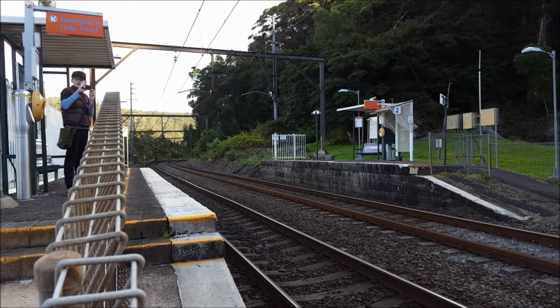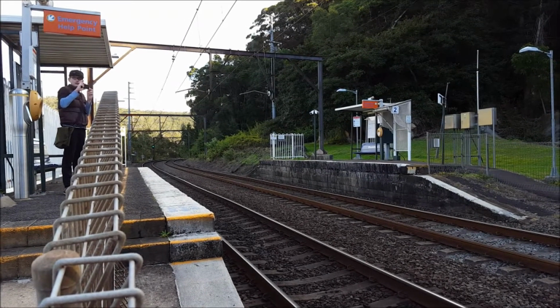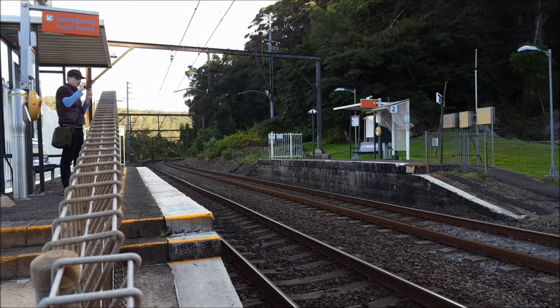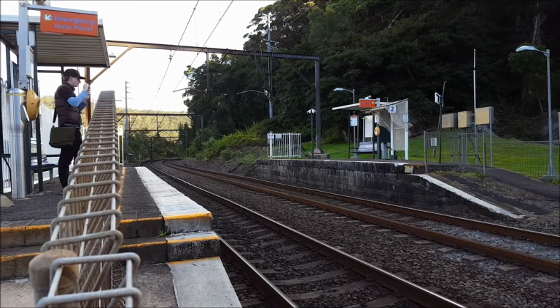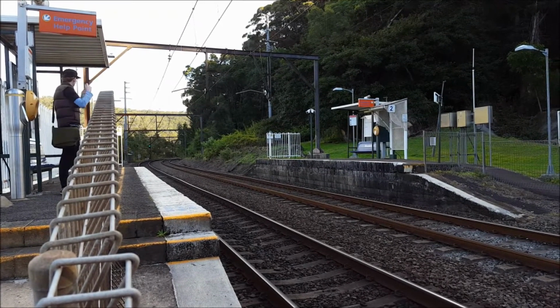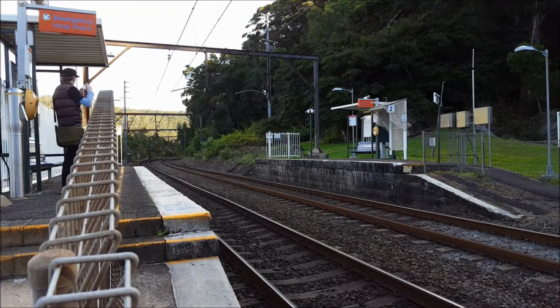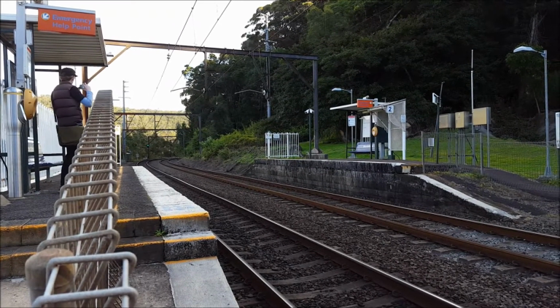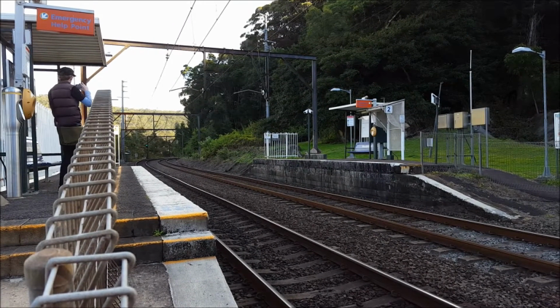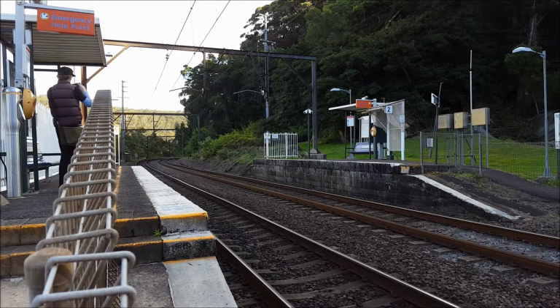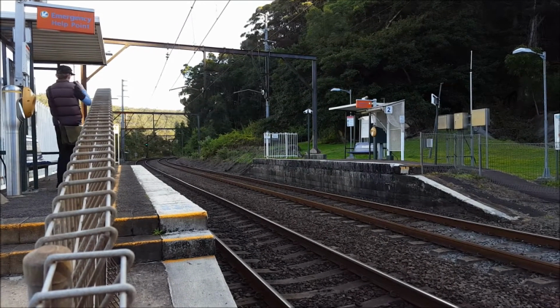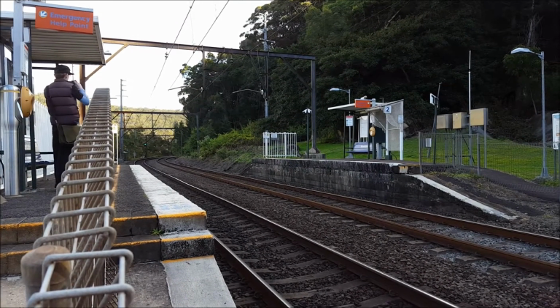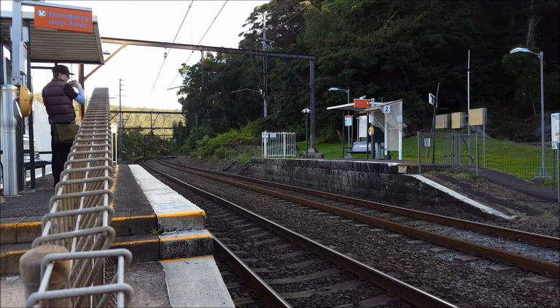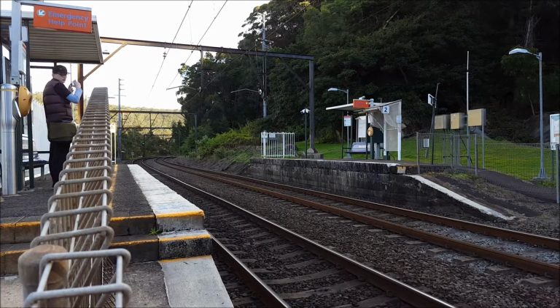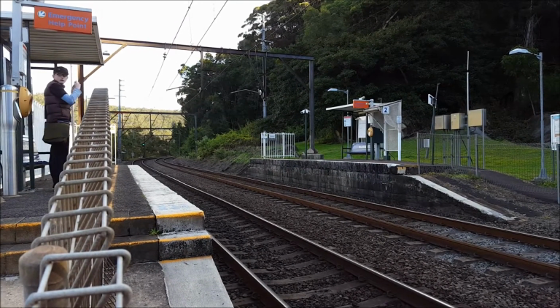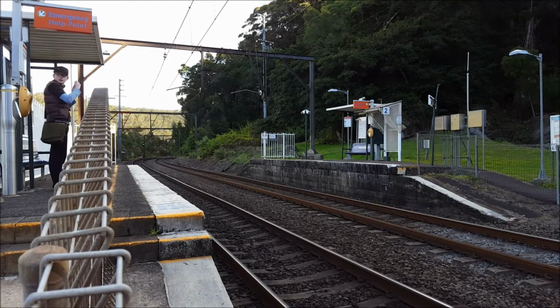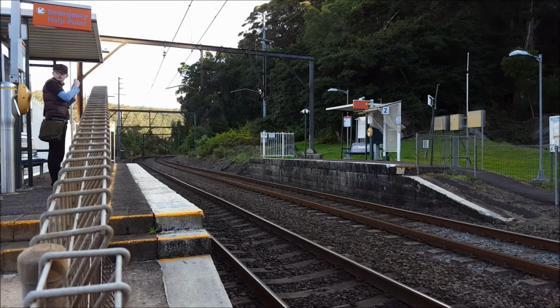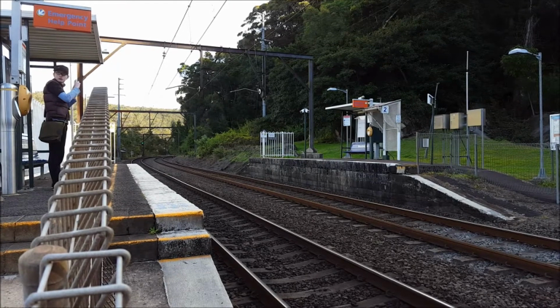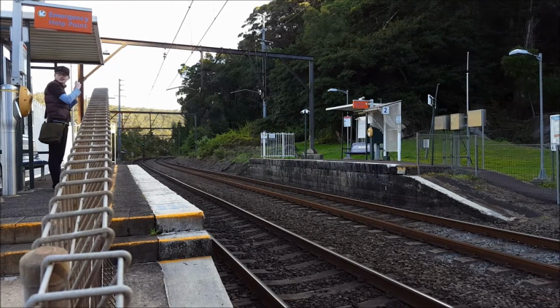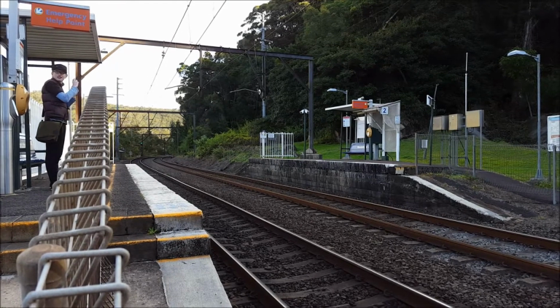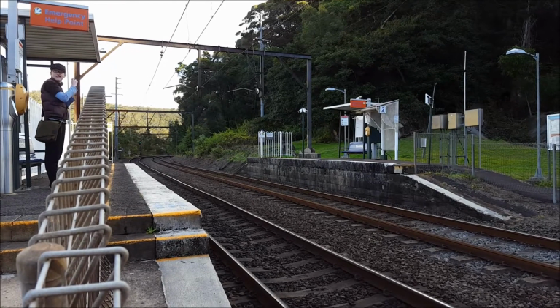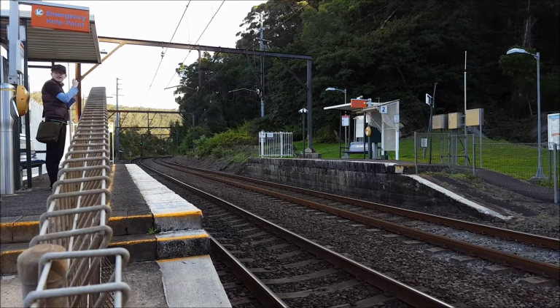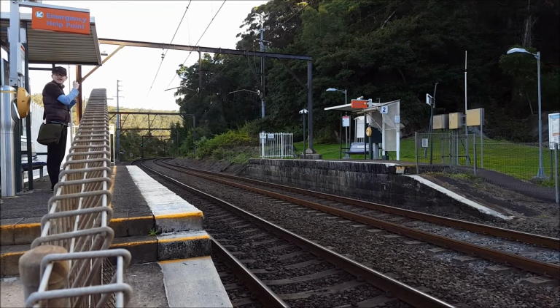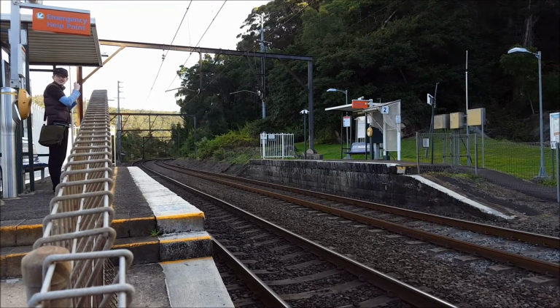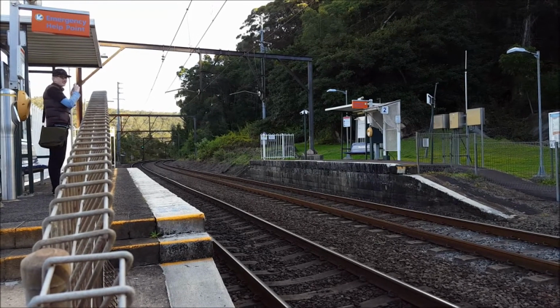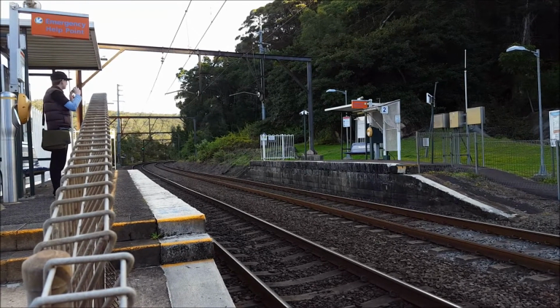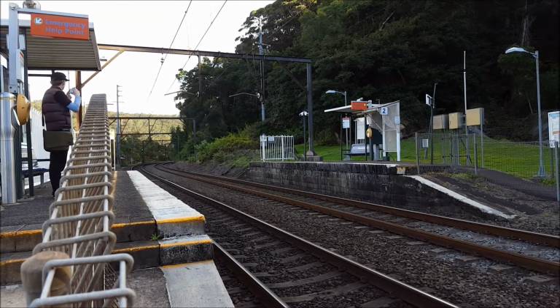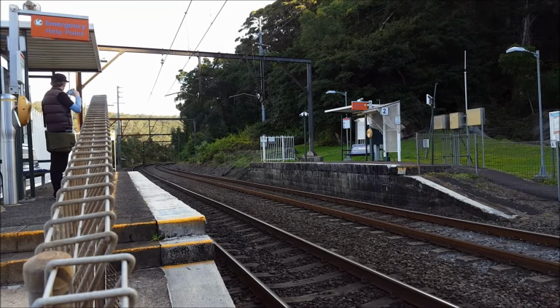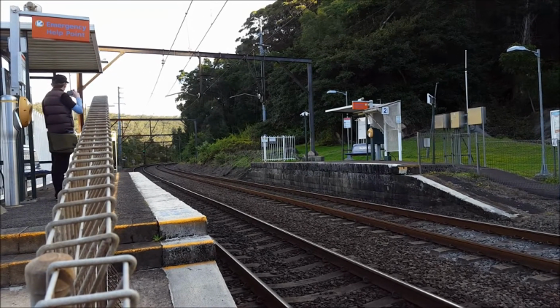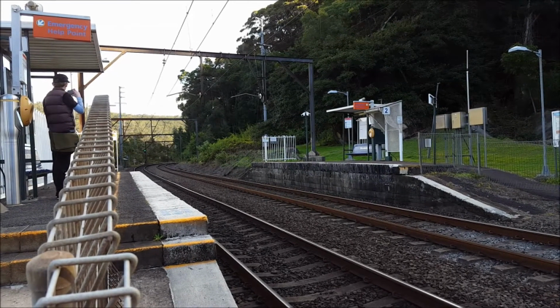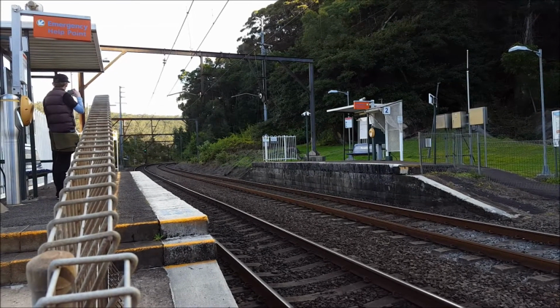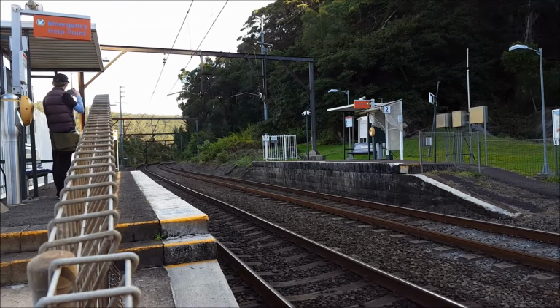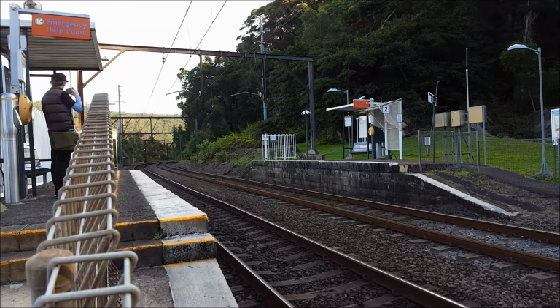We should have a fee set about to pass platform number two, heading to Hamilton, Newcastle.